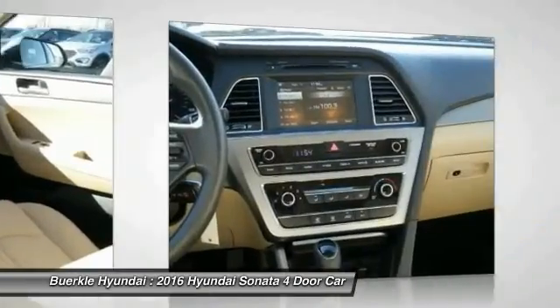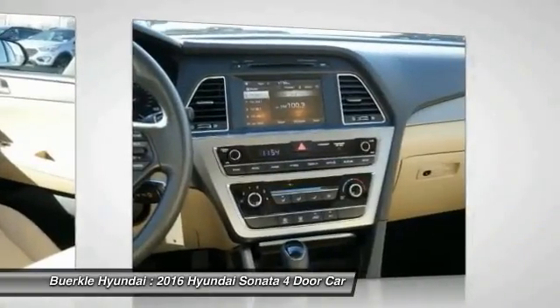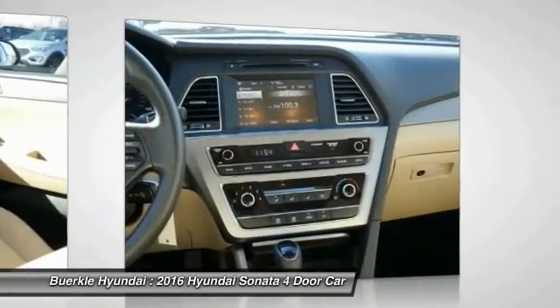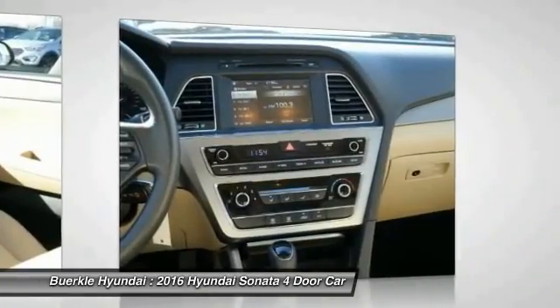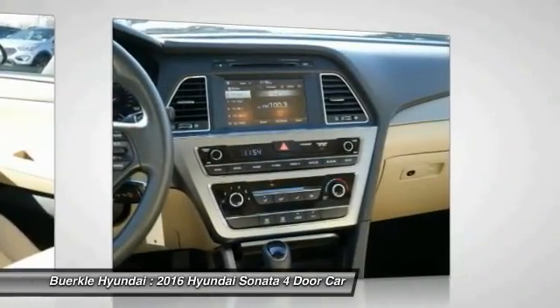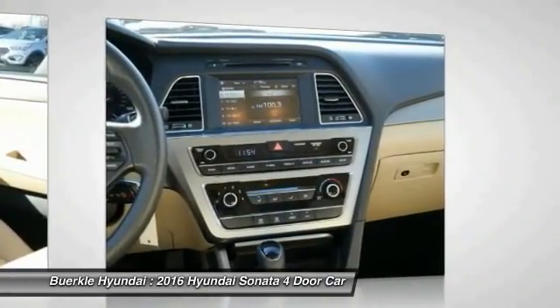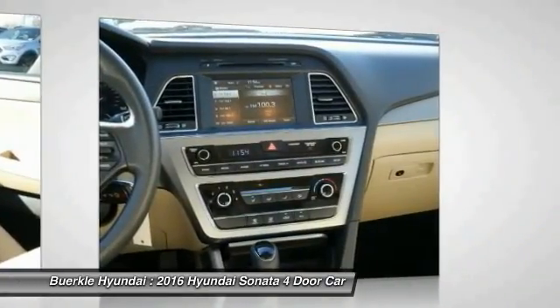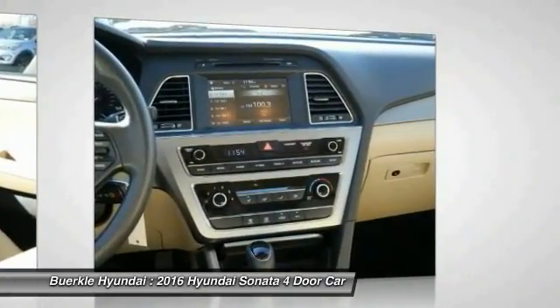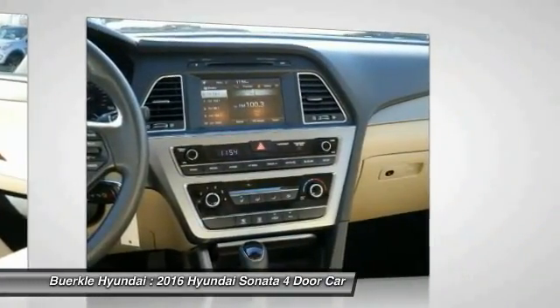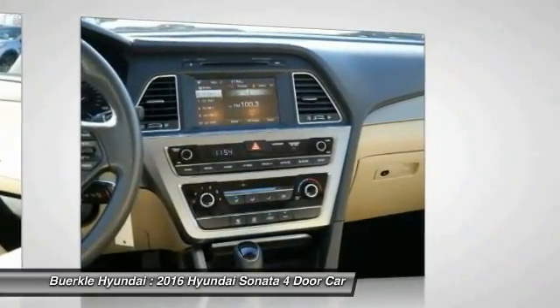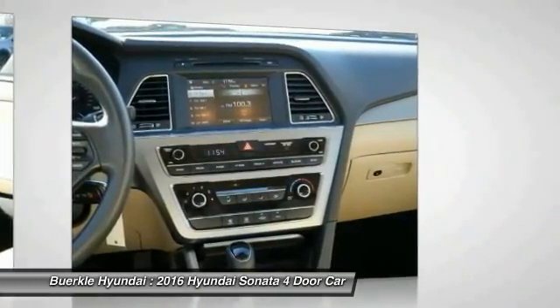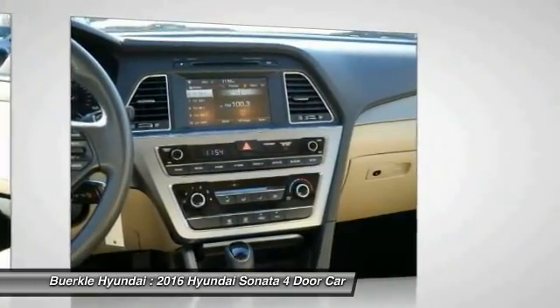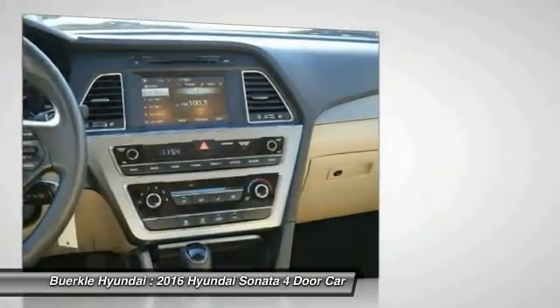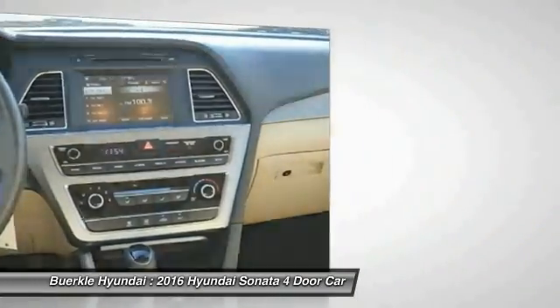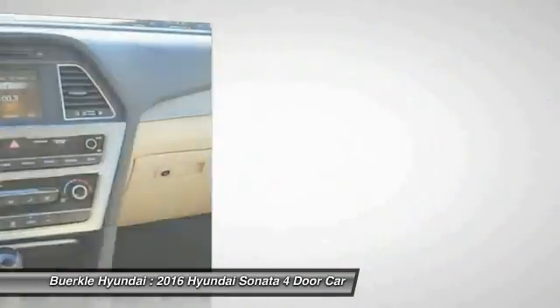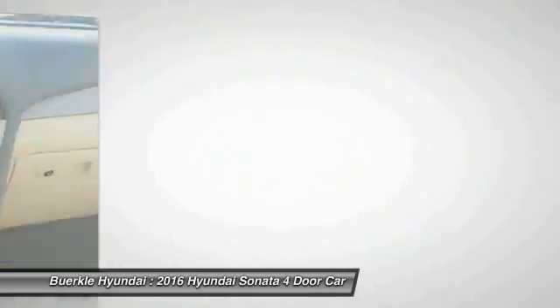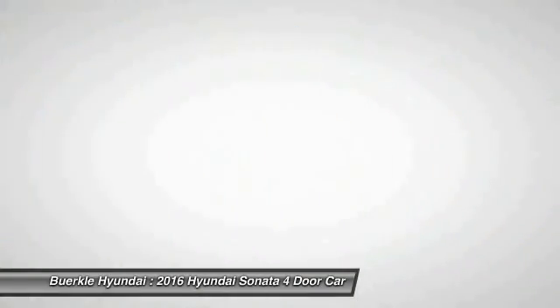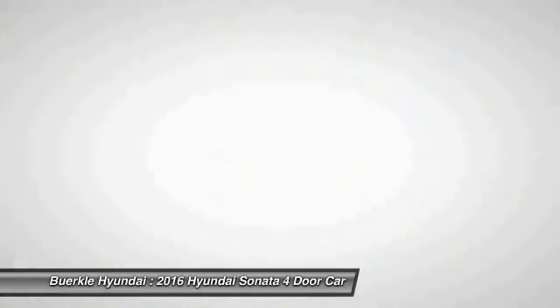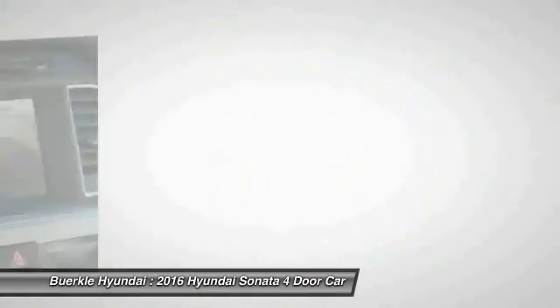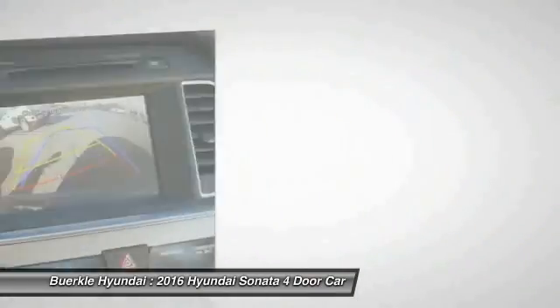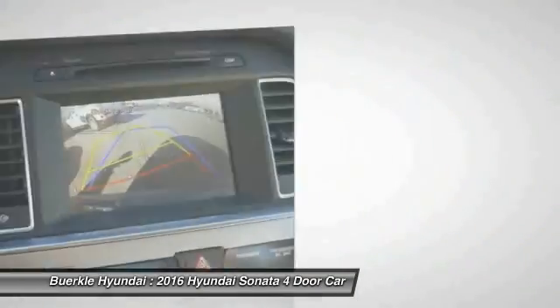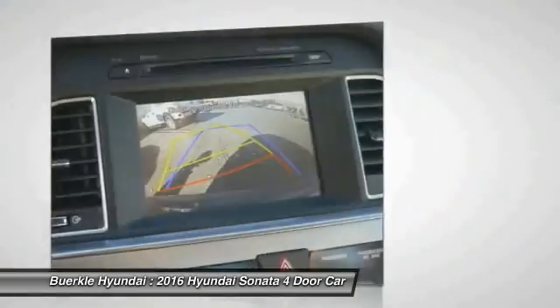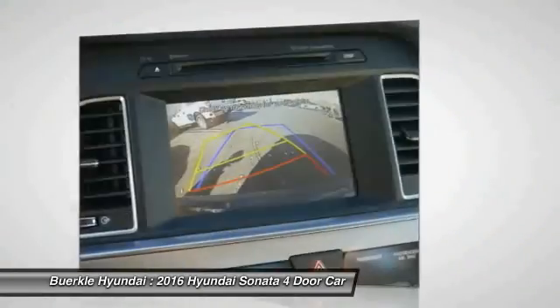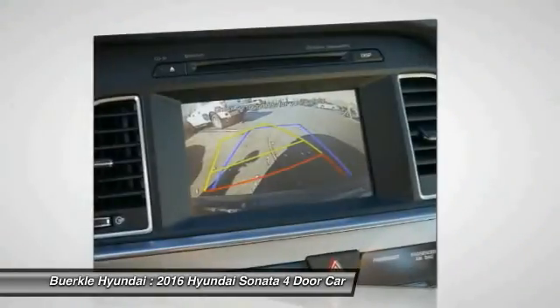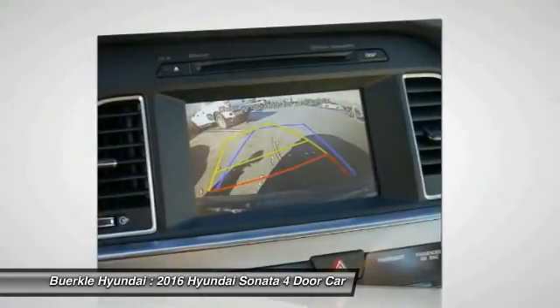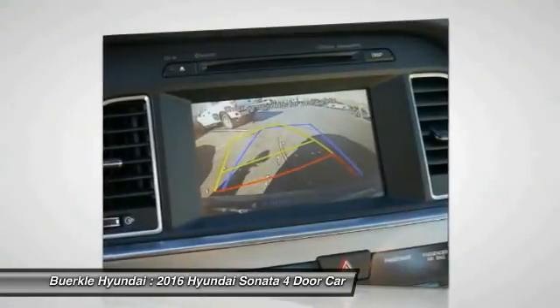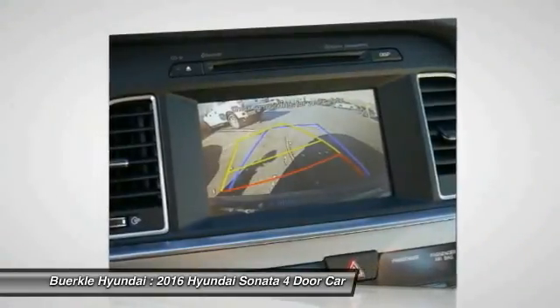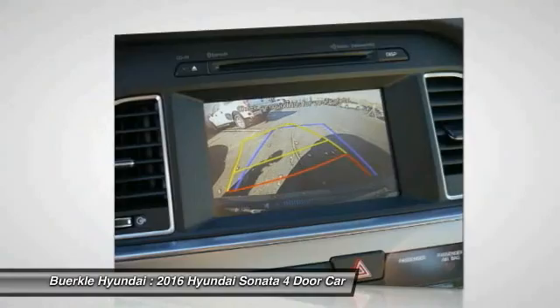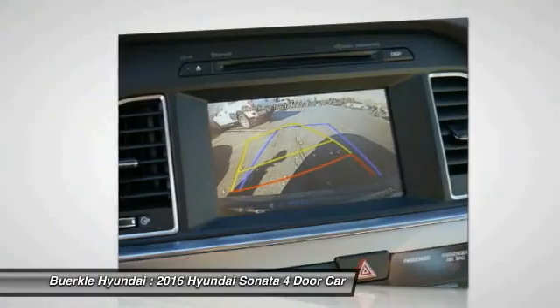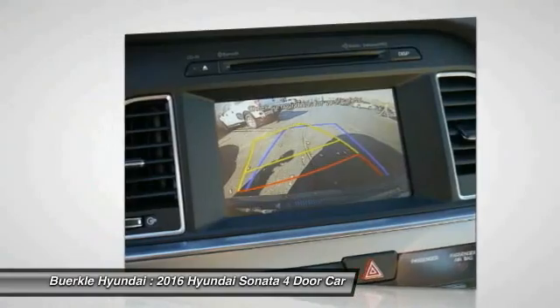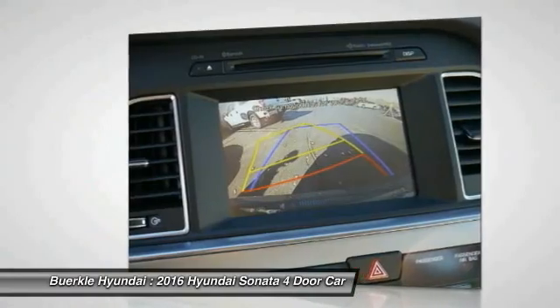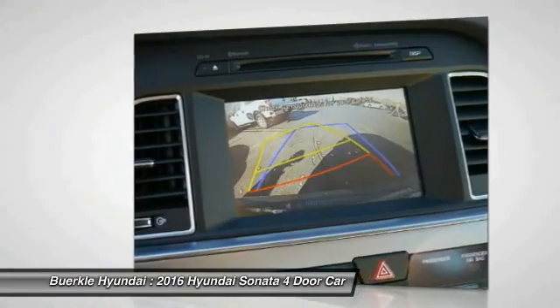Cruise control, rear defrost, AM FM stereo radio, FWD.